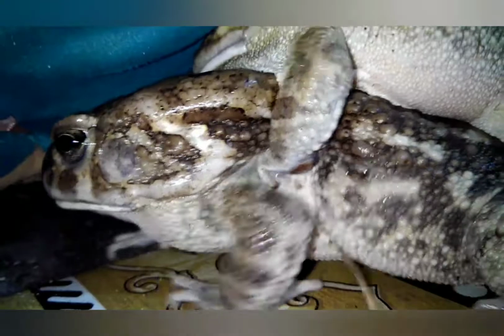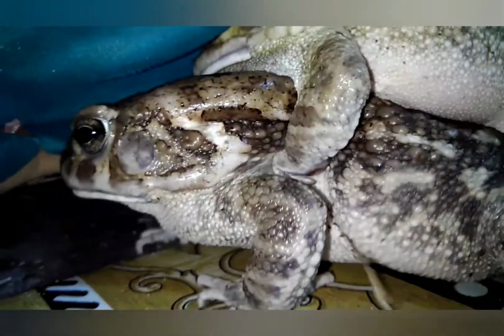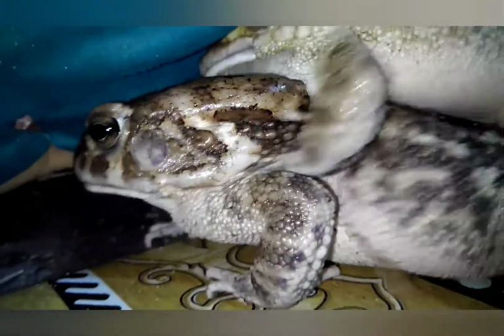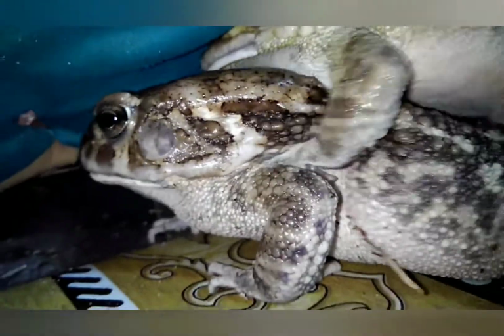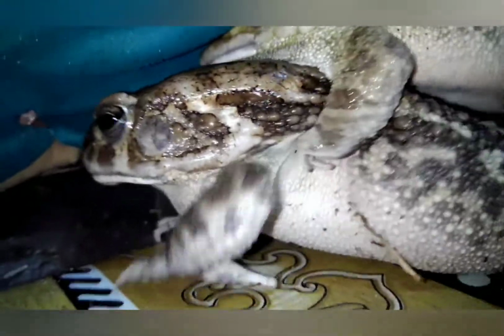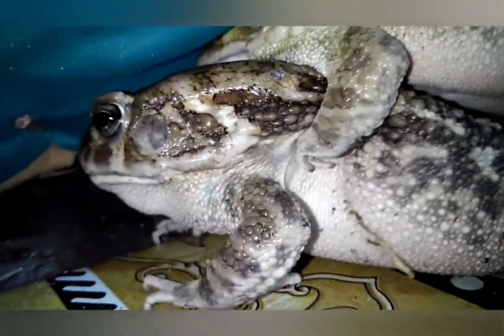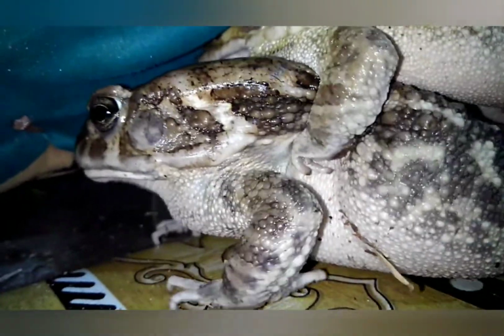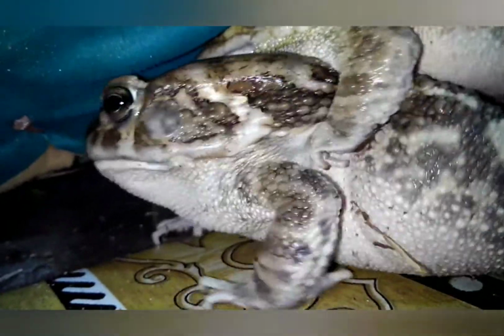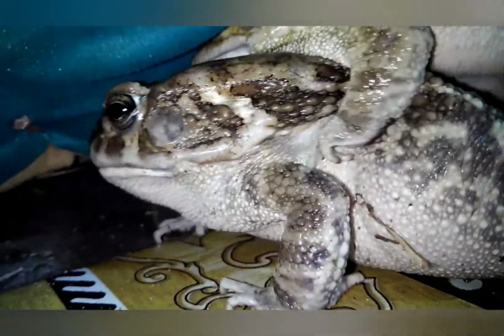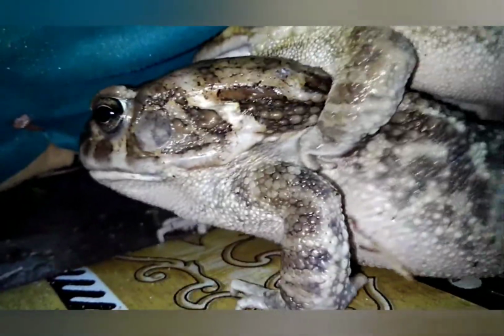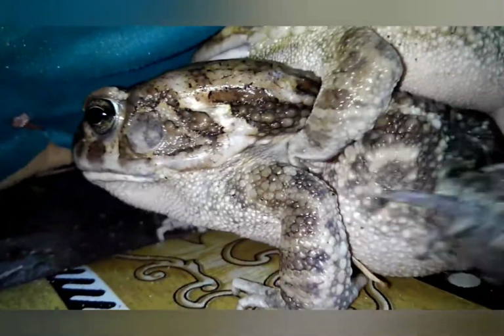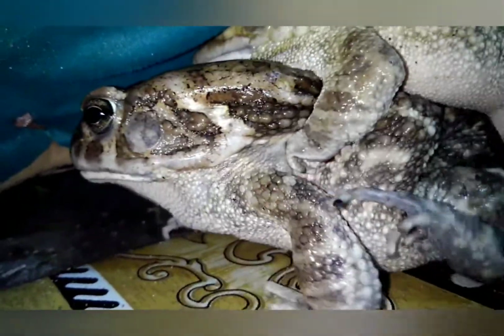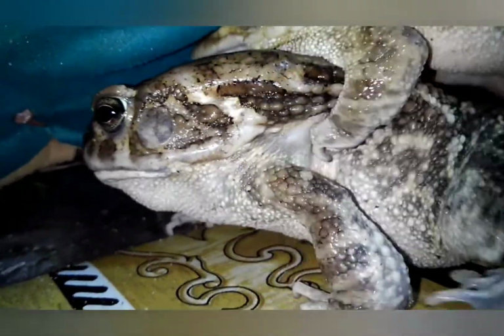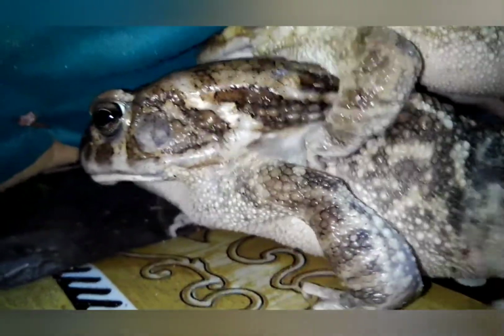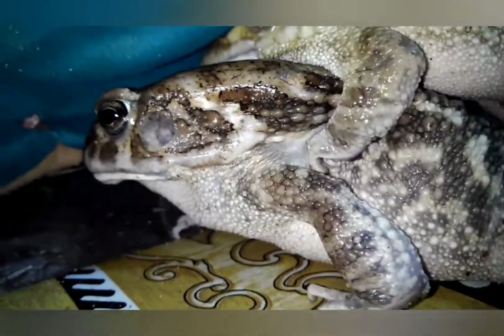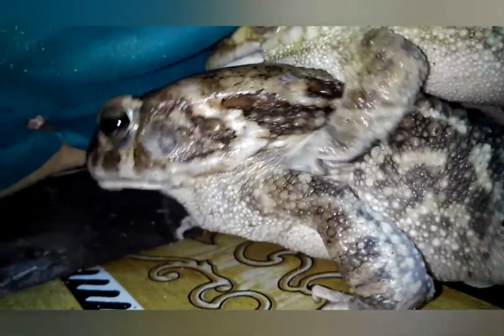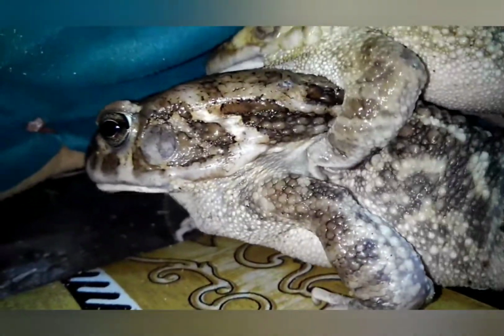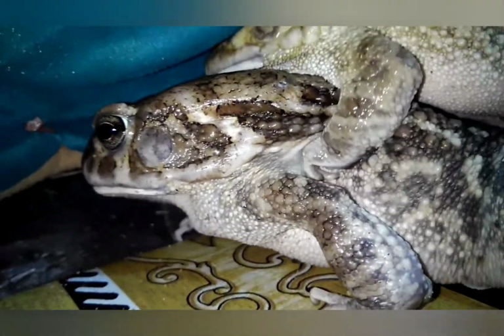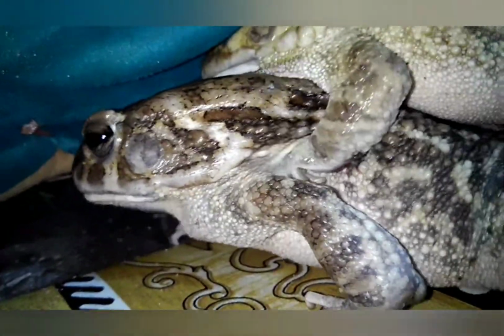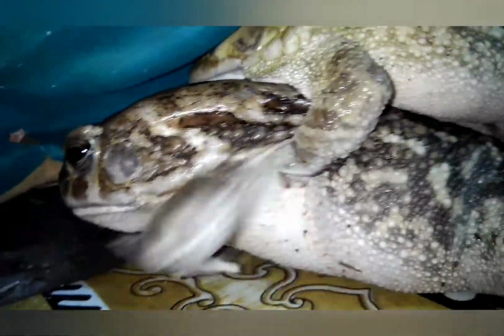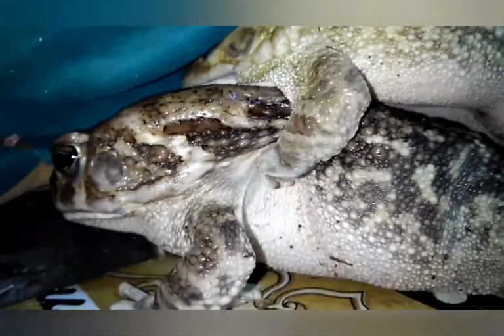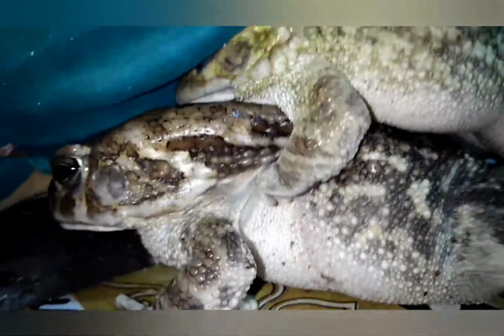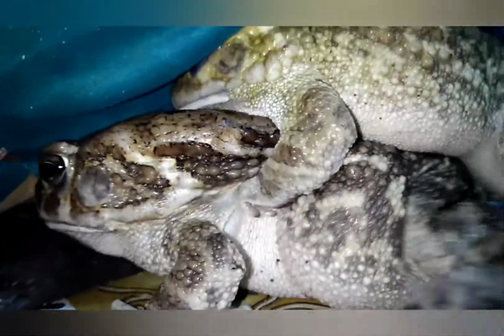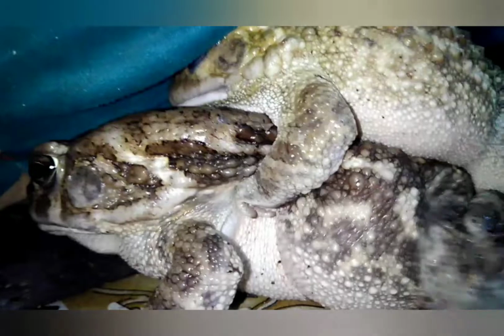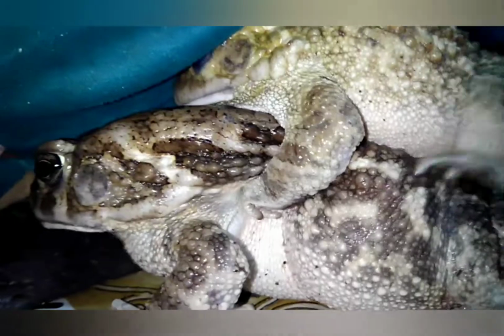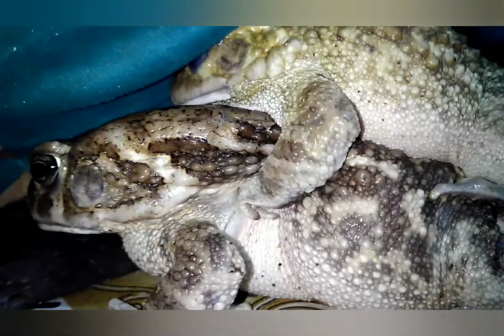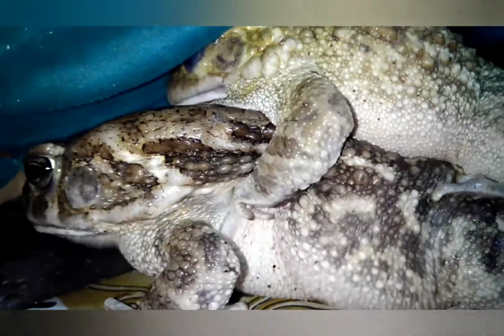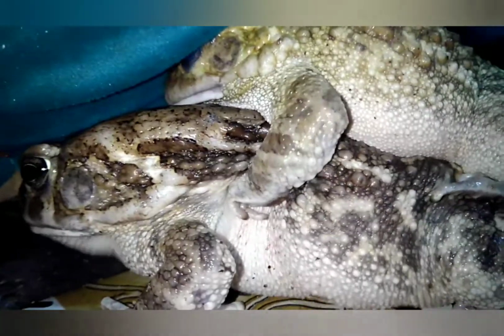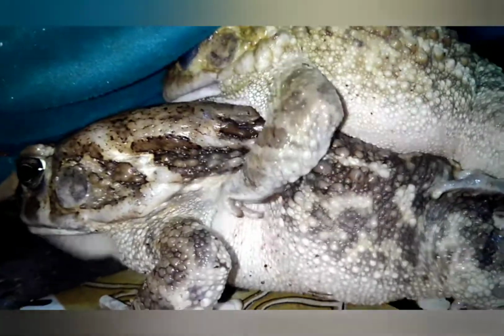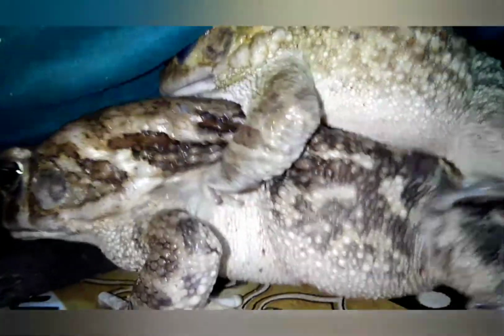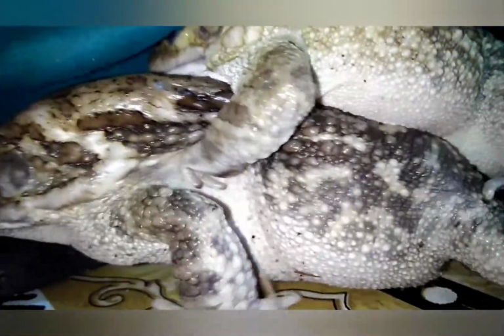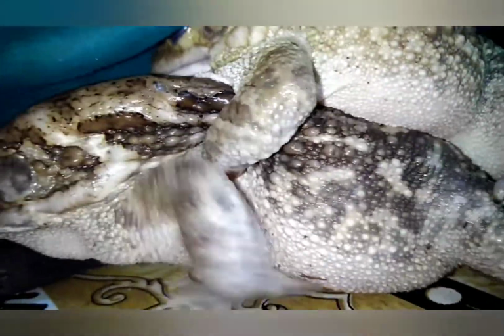They hibernate in cold conditions. The toads and also the frogs do hibernate.